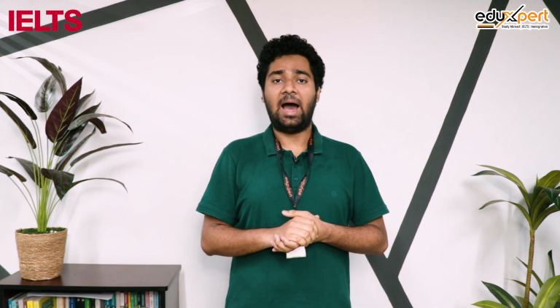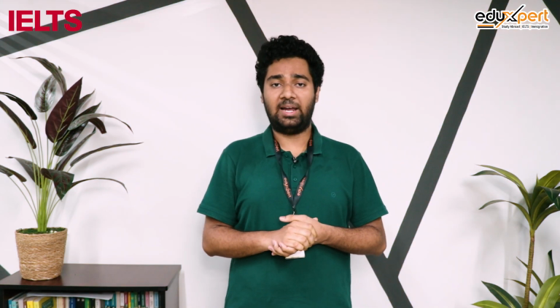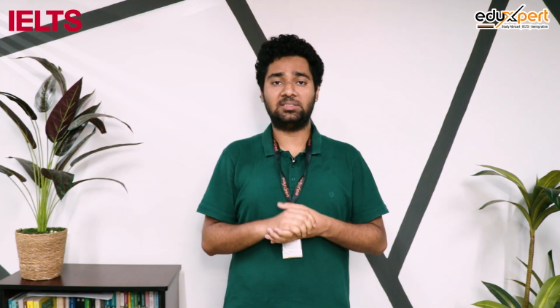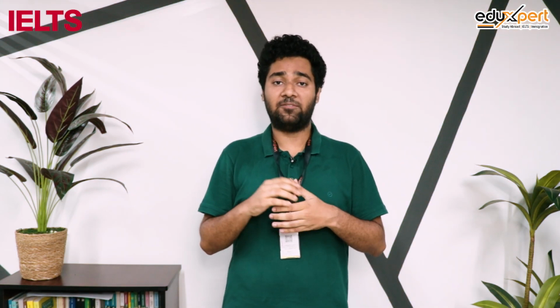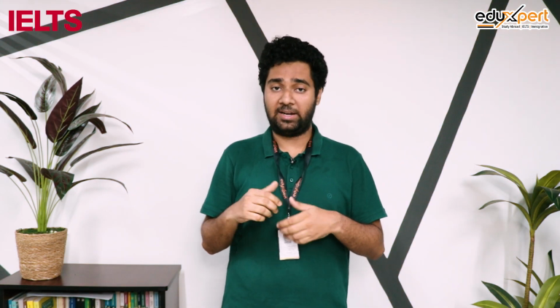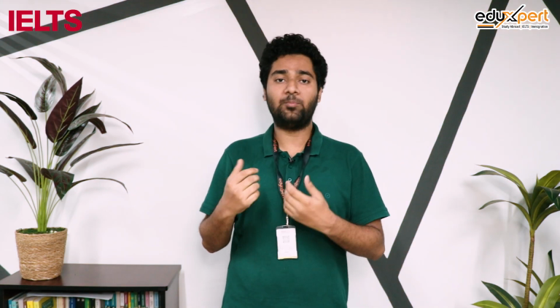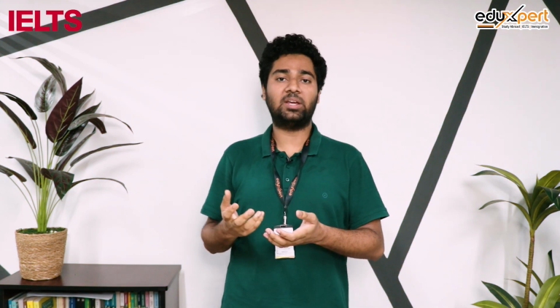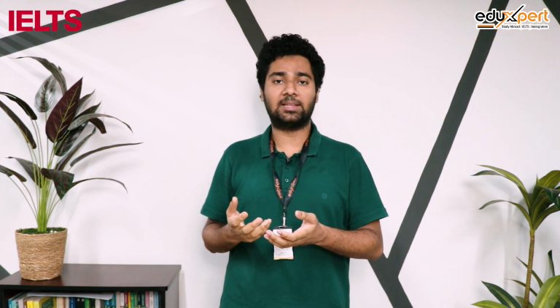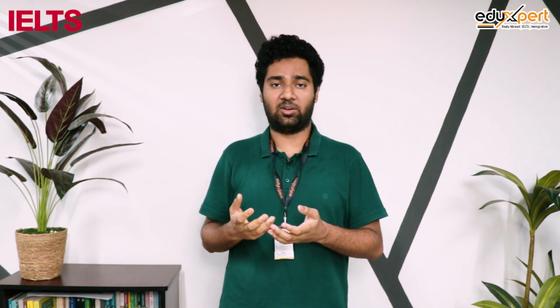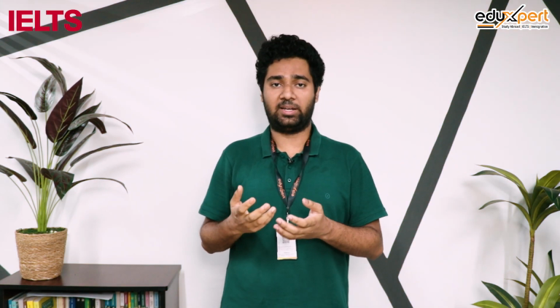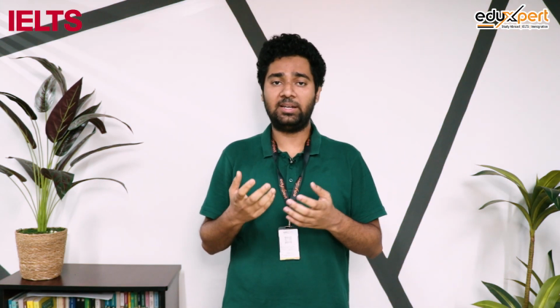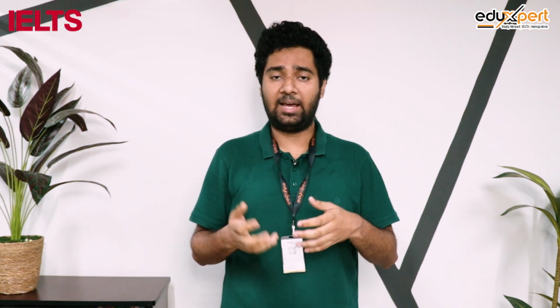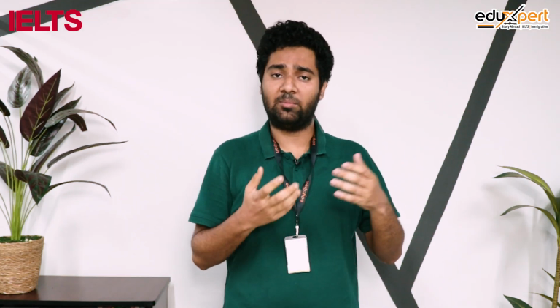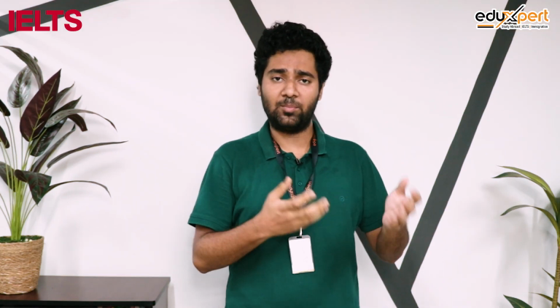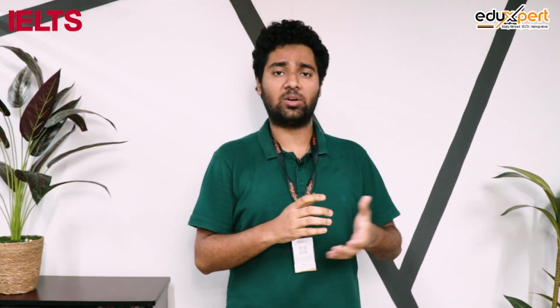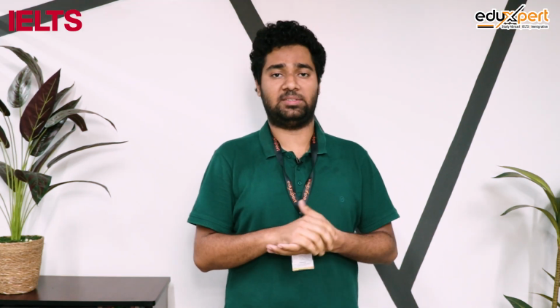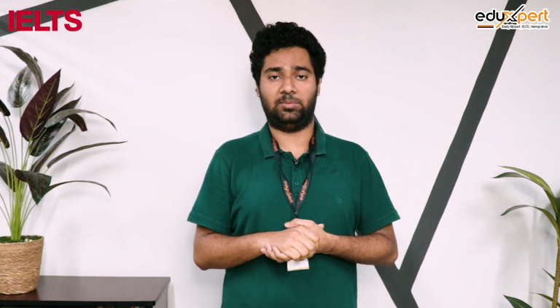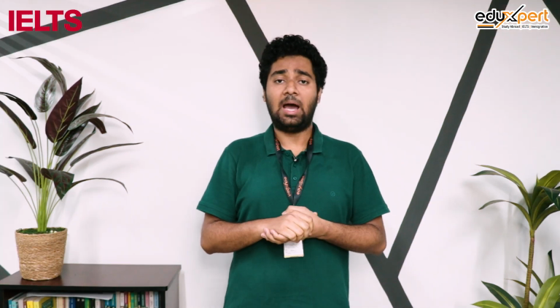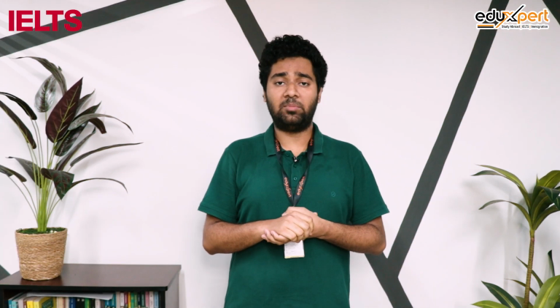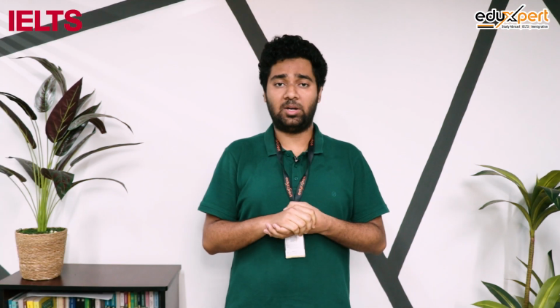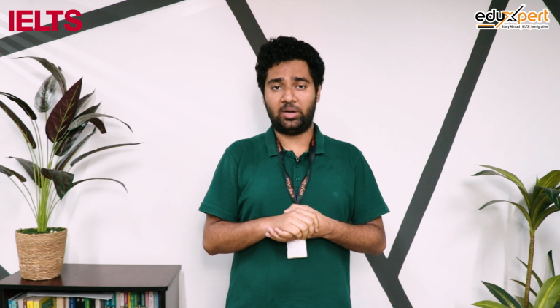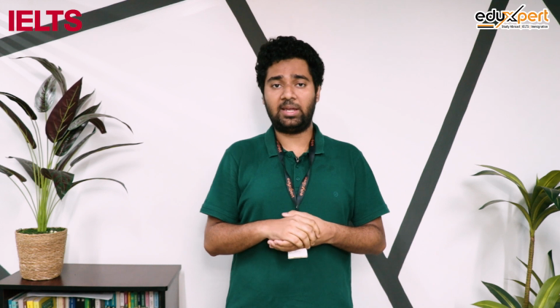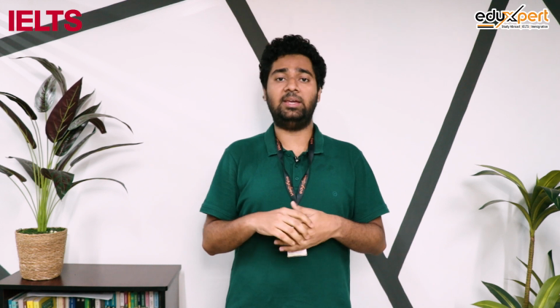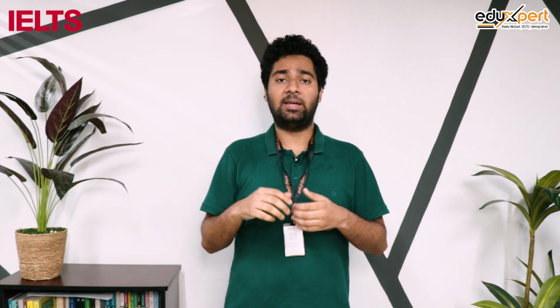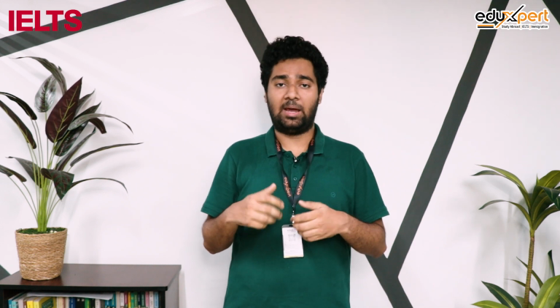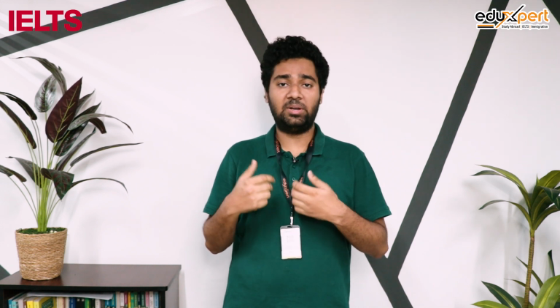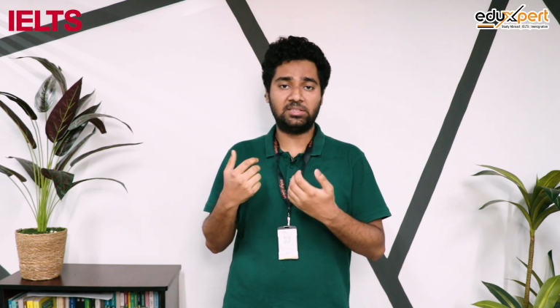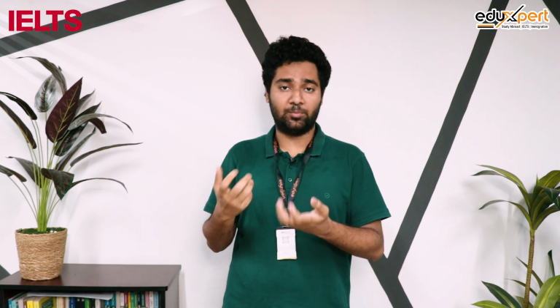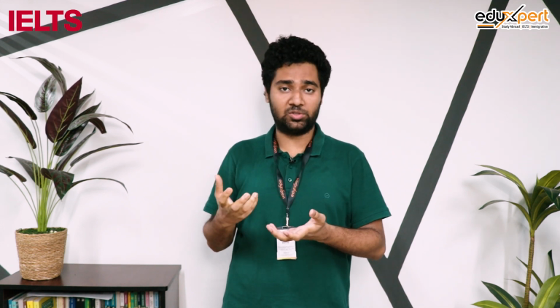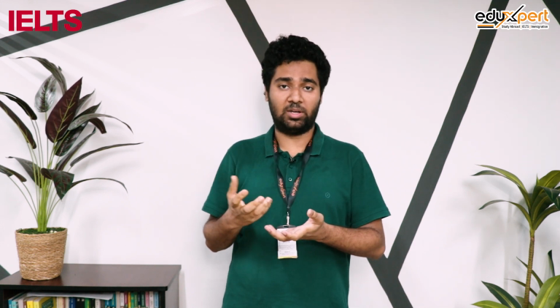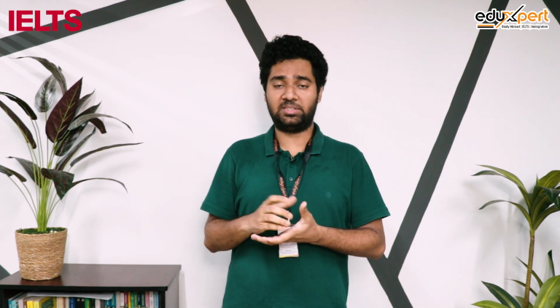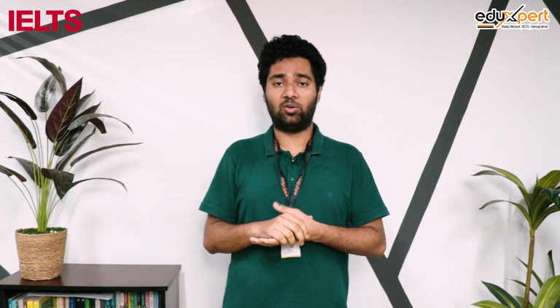Our topic is the IELTS final process. Why are we going to do mock tests? We are going to practice using the Cambridge books.